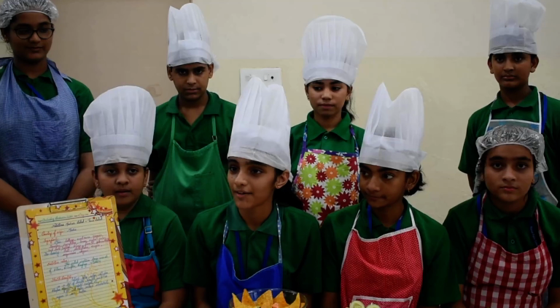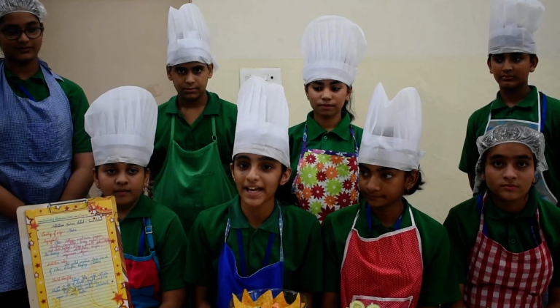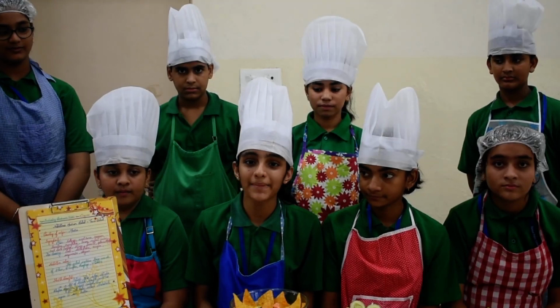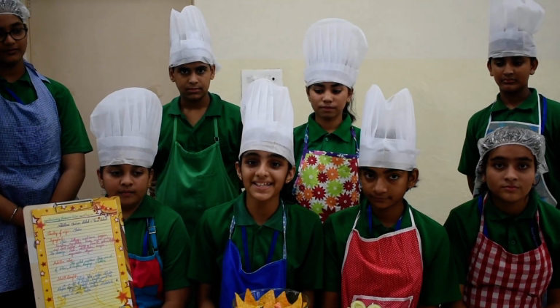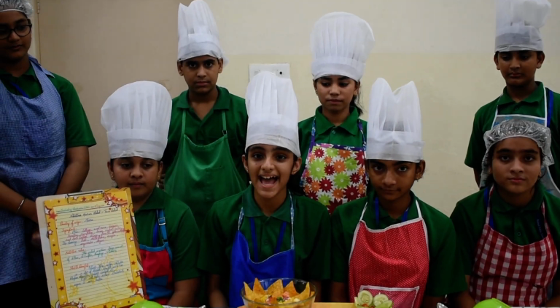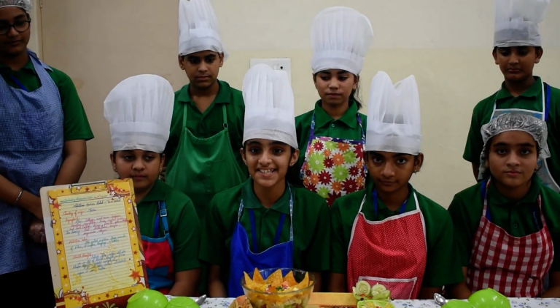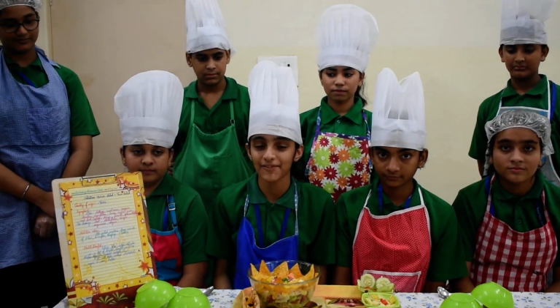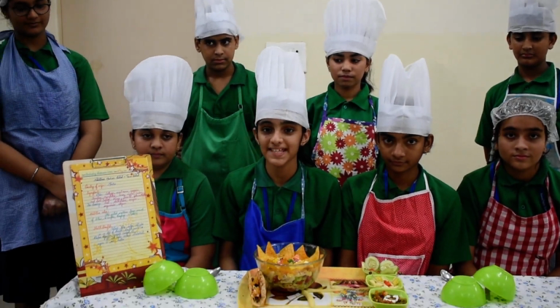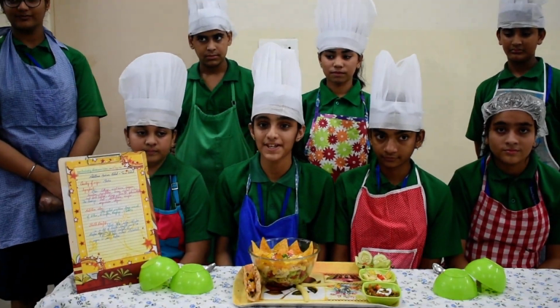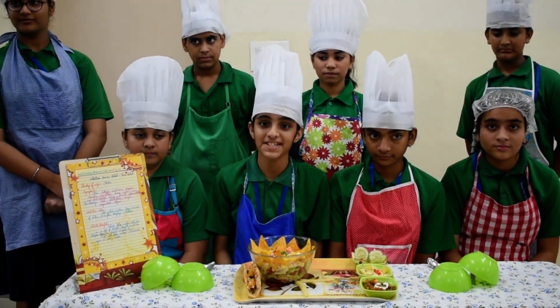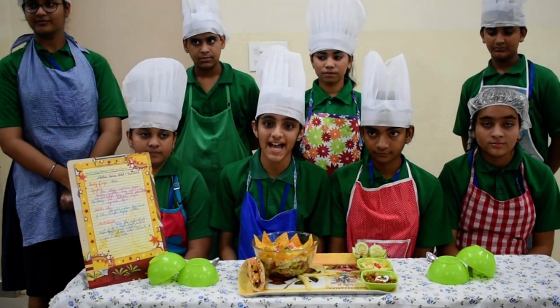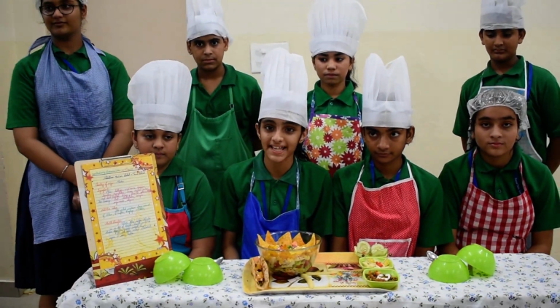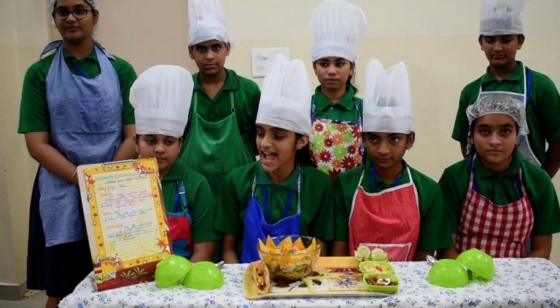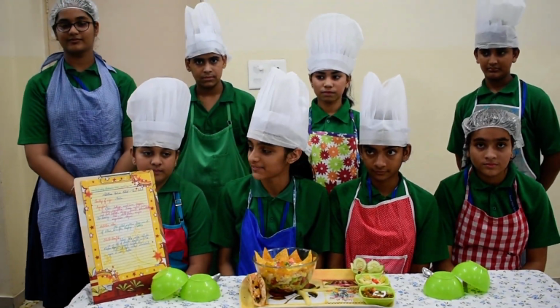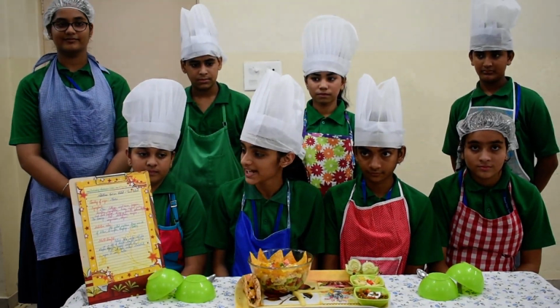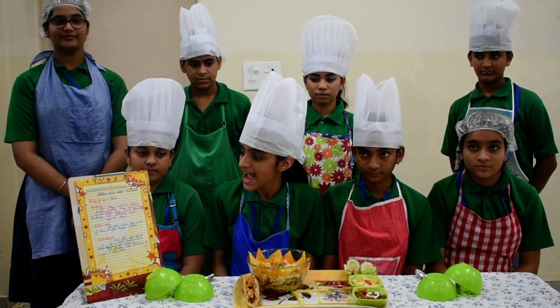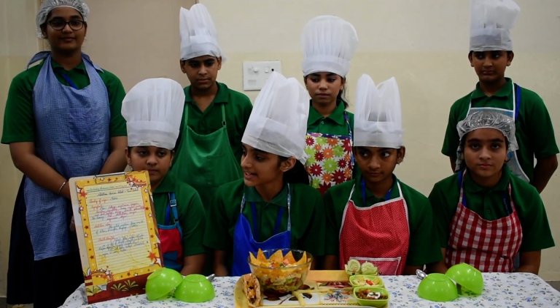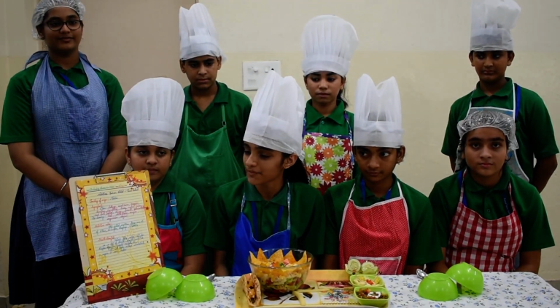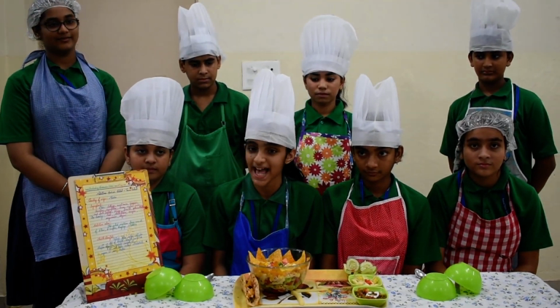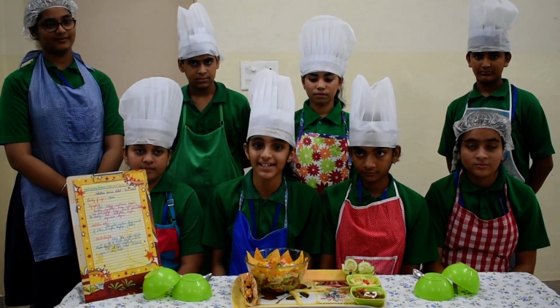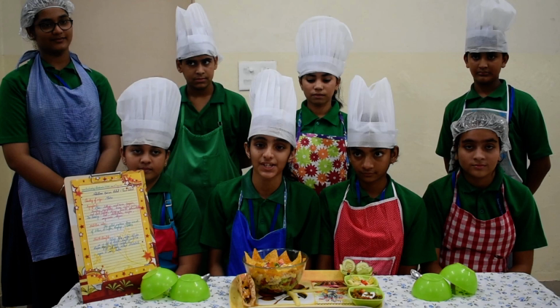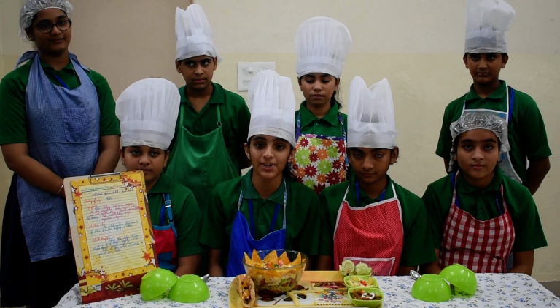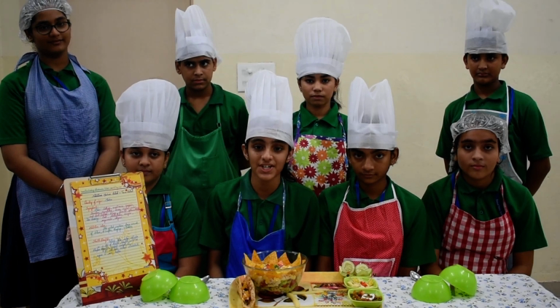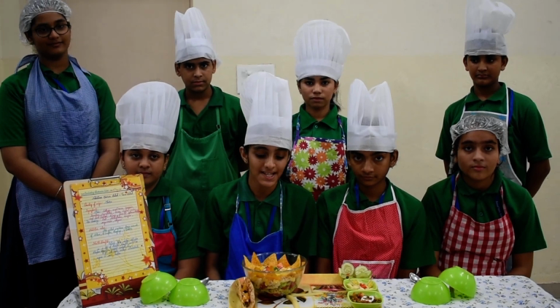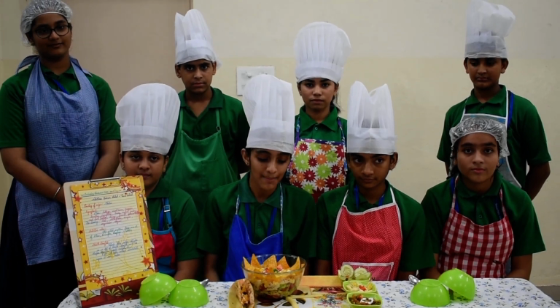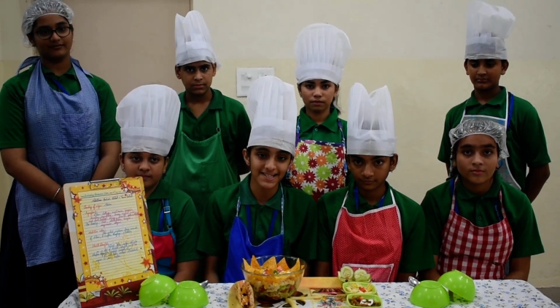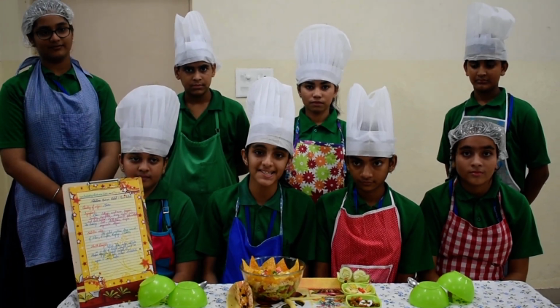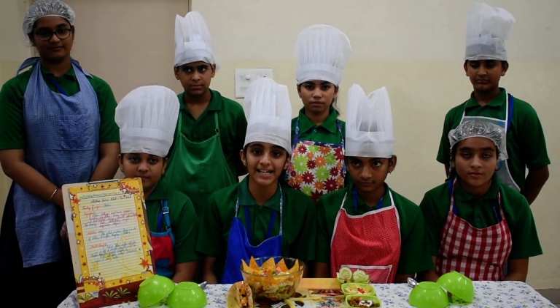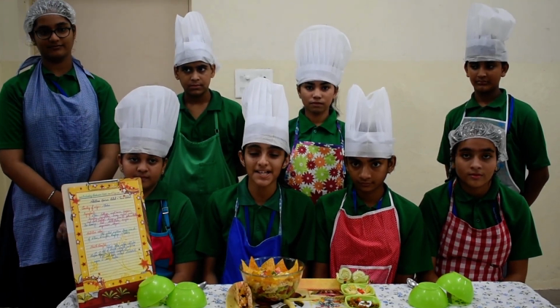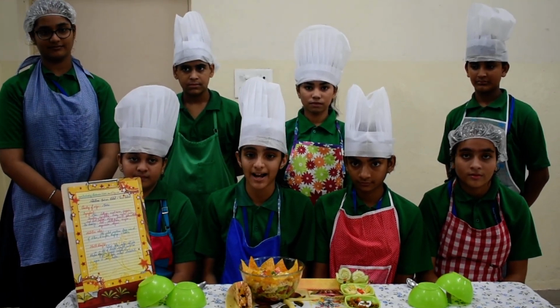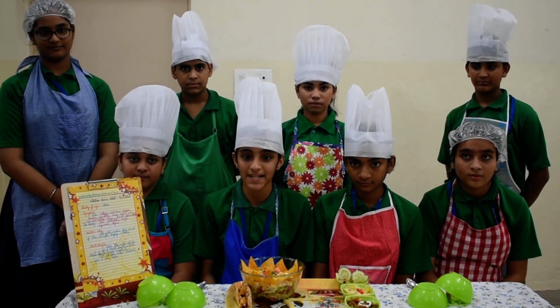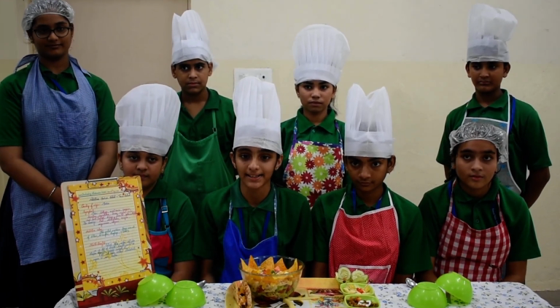We have made this salad as a Savories ISA activity, and the name of our salad is Nutritious Mexican Taco Salad.